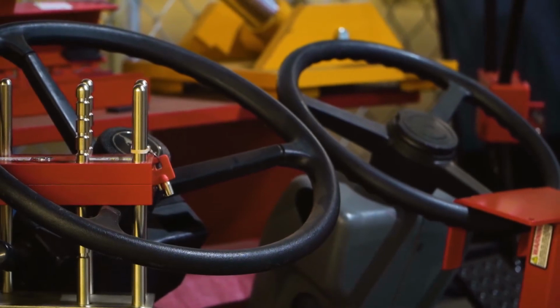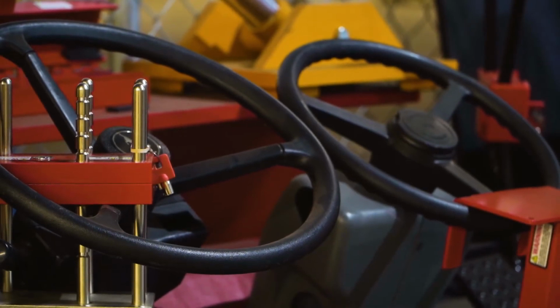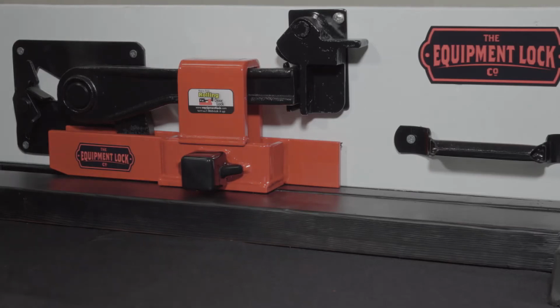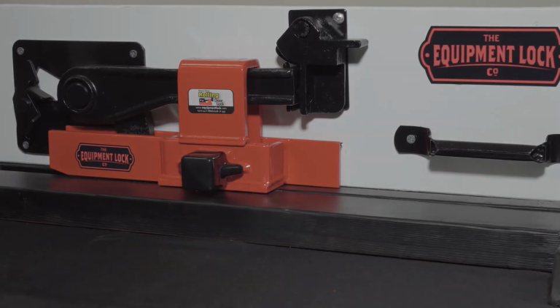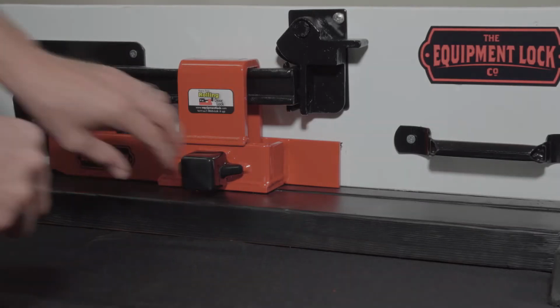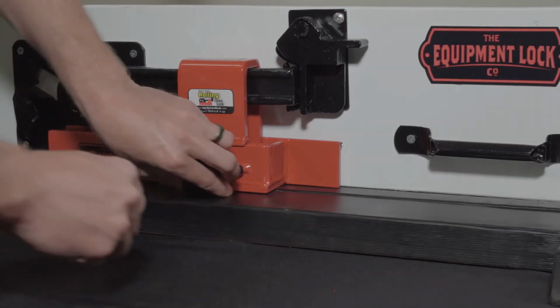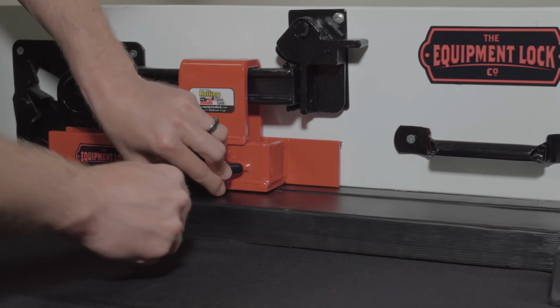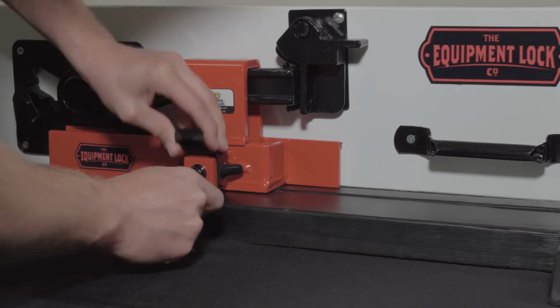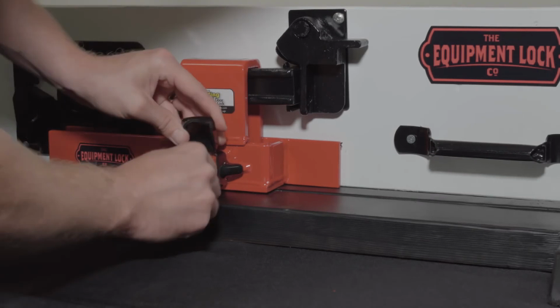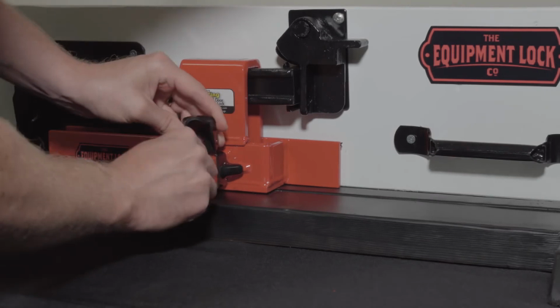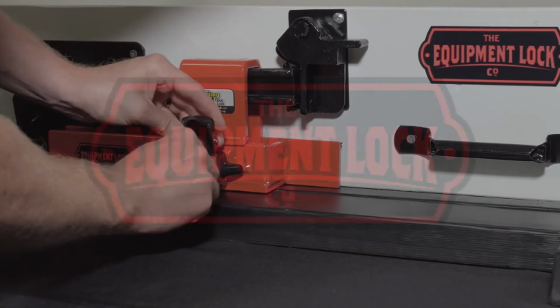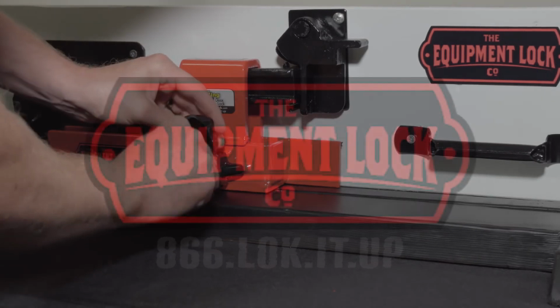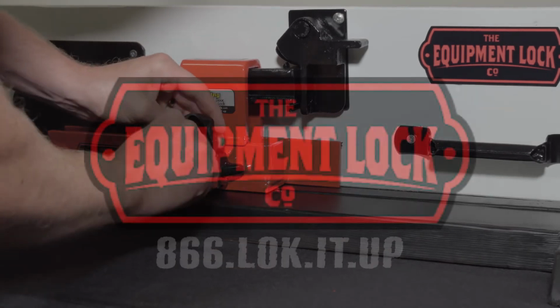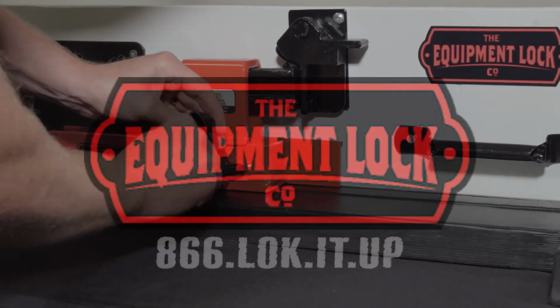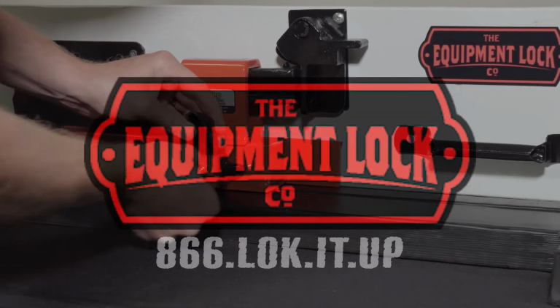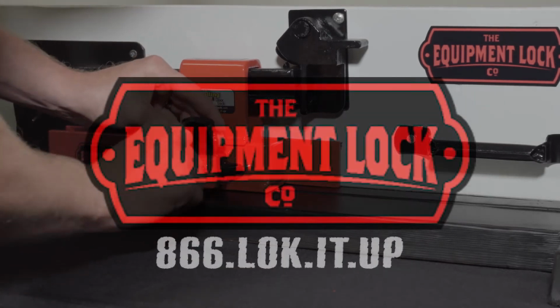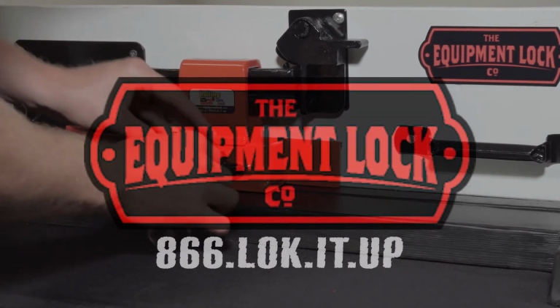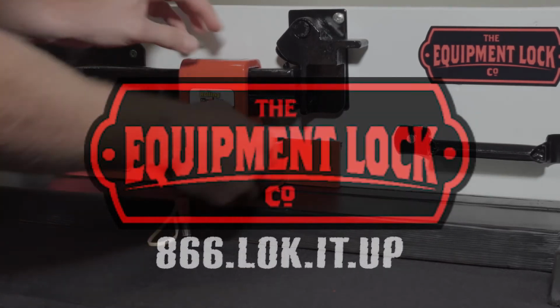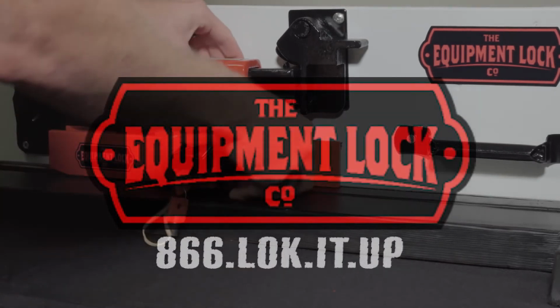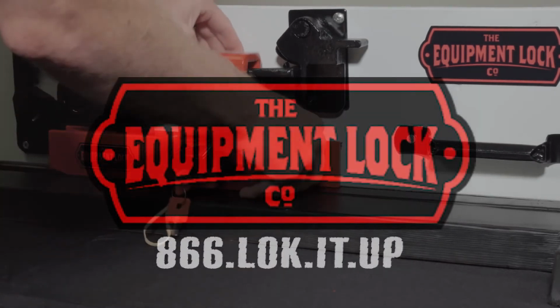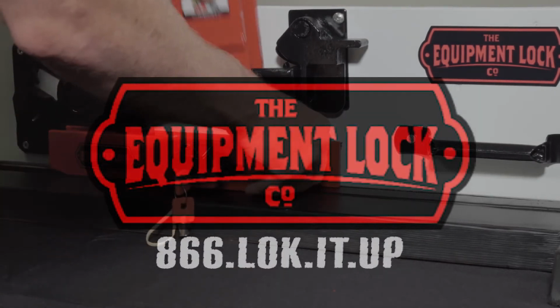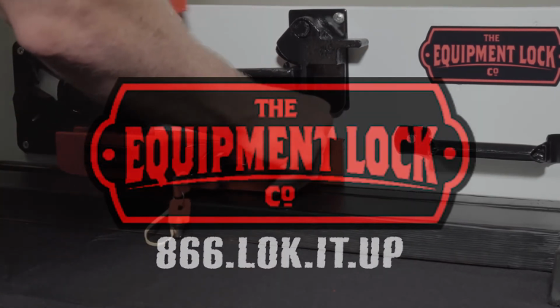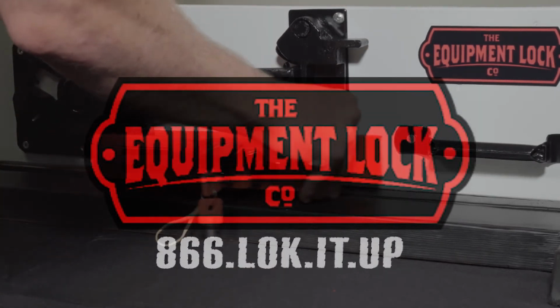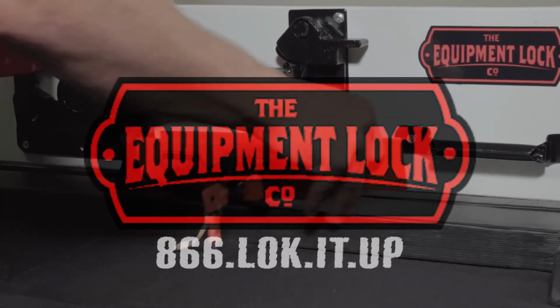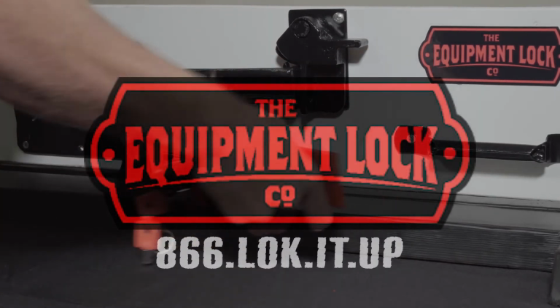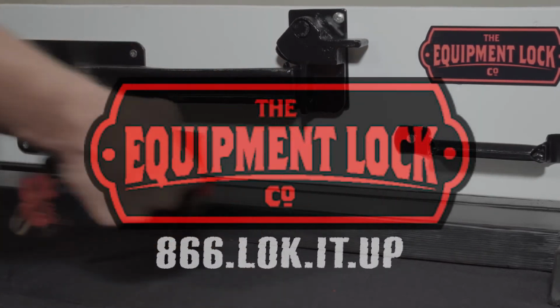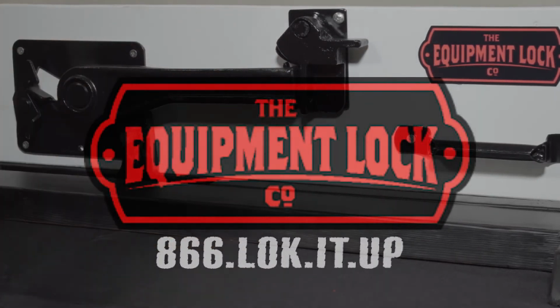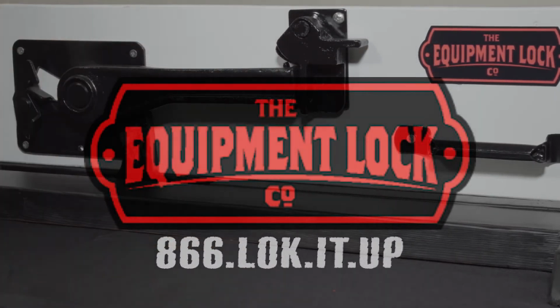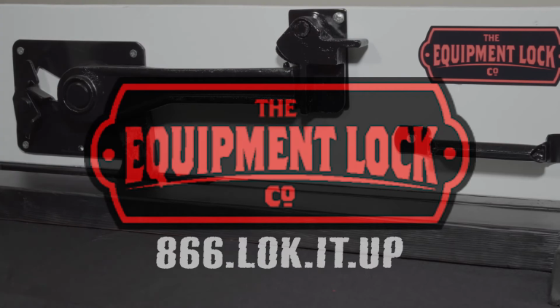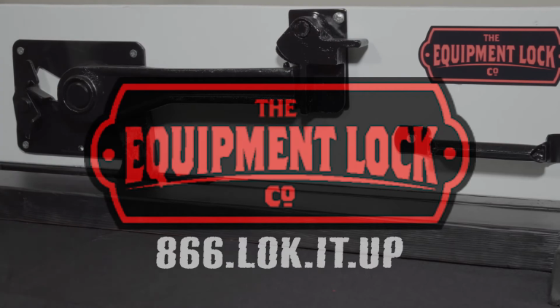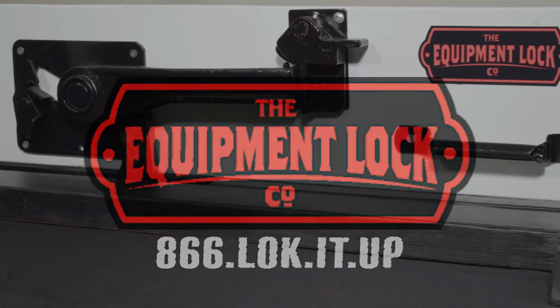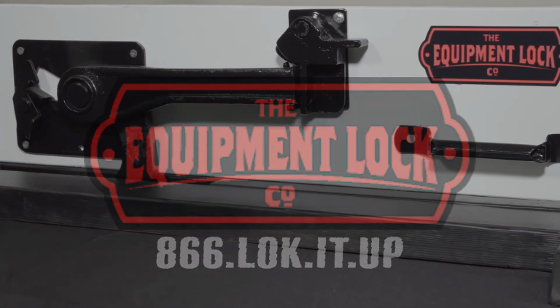The Equipment Lock Company offers over 30 products to give you peace of mind and keep thieves at bay. Contact us to learn how you can lock it up.